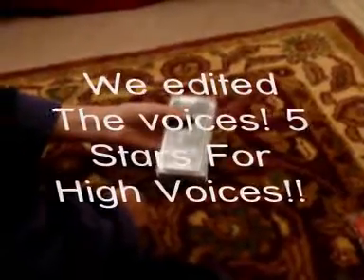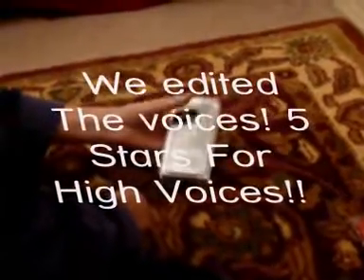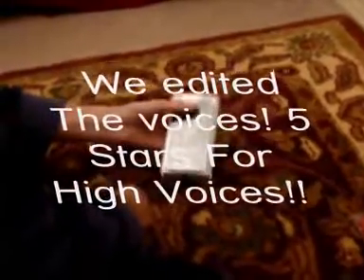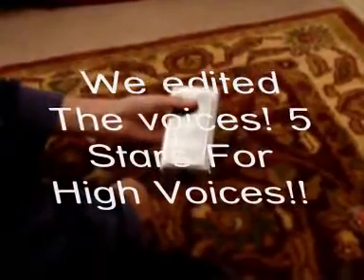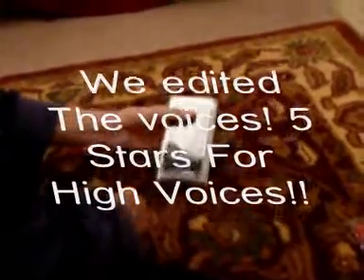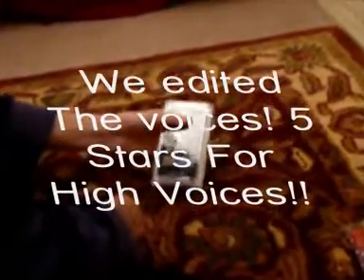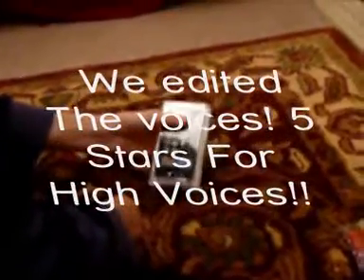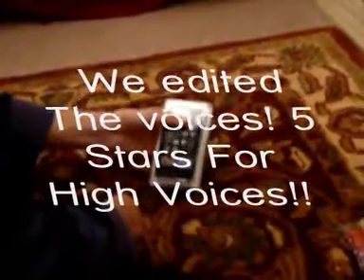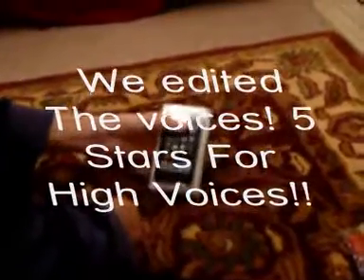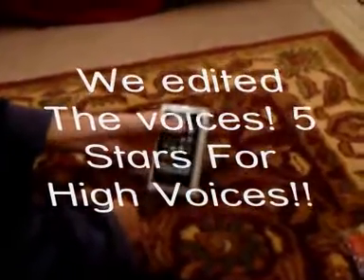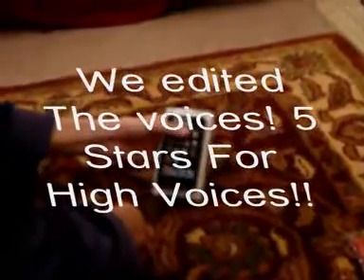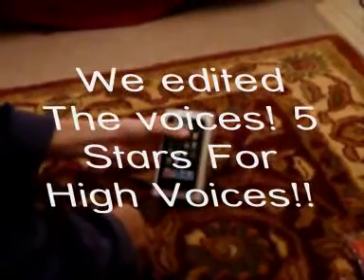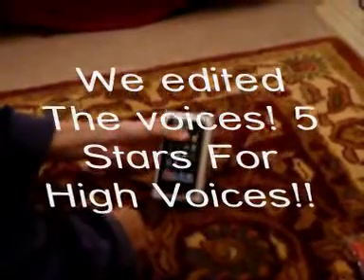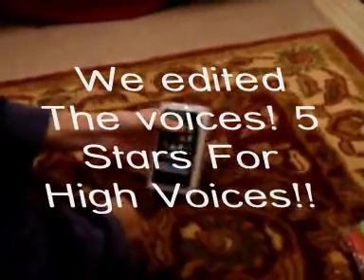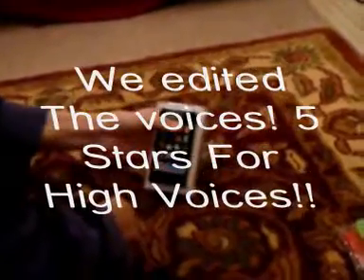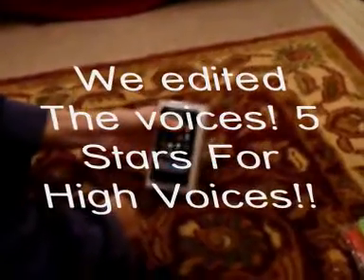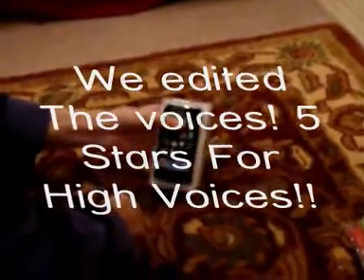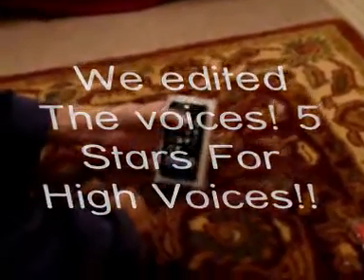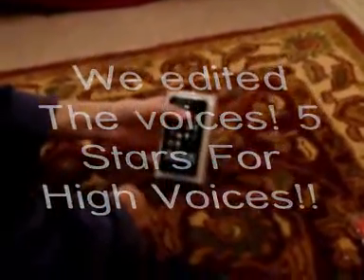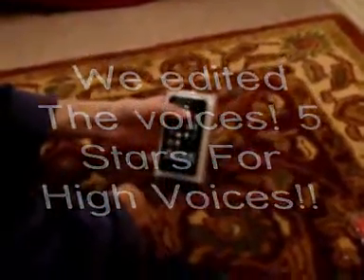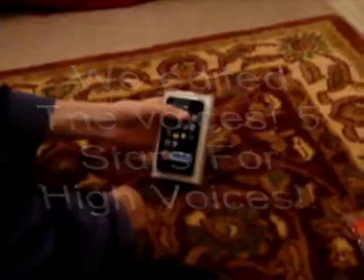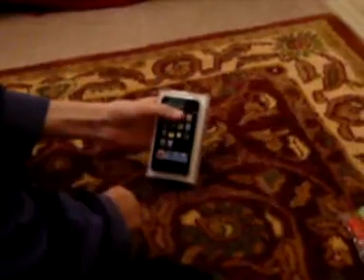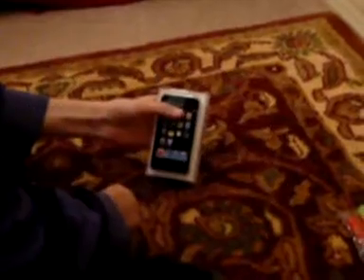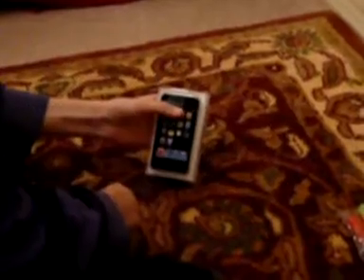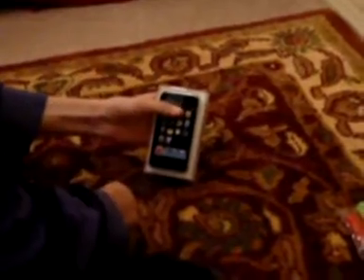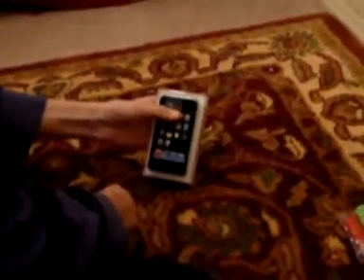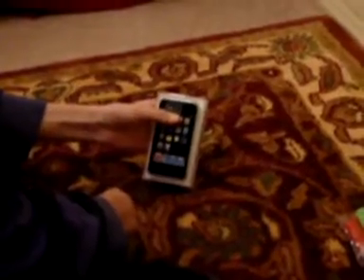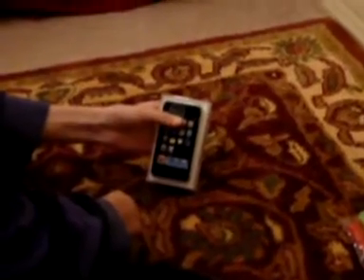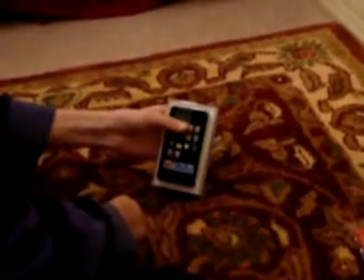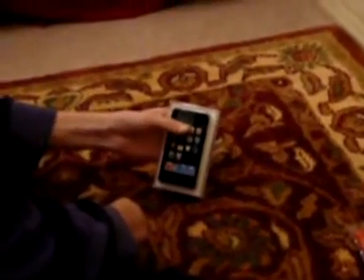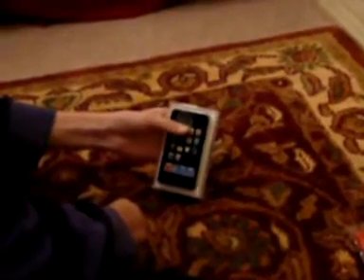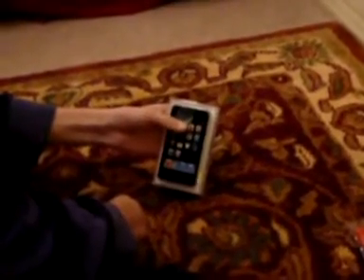This is an unboxing of the iPod Touch 2nd Generation 8GB for the gadget reviews.